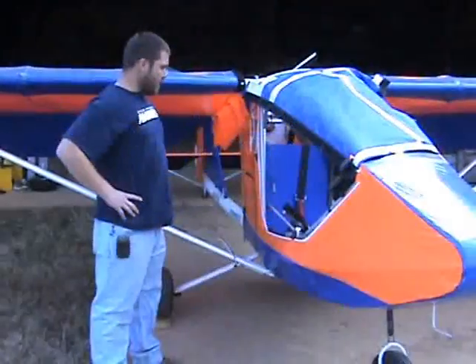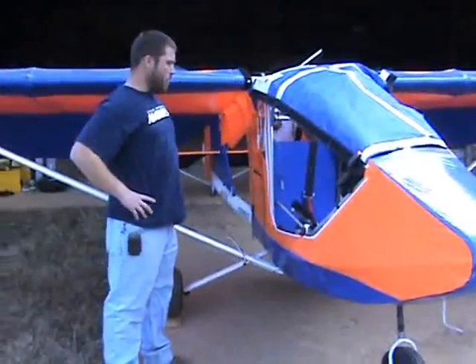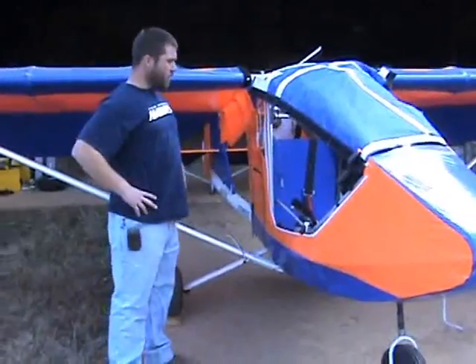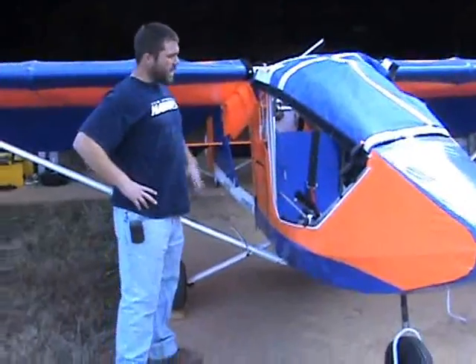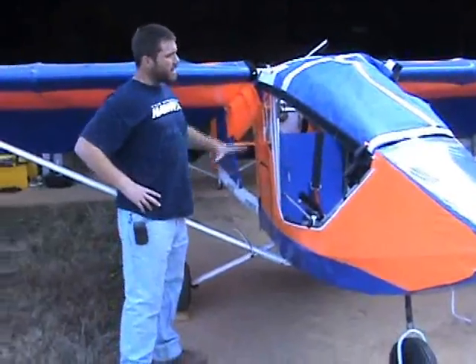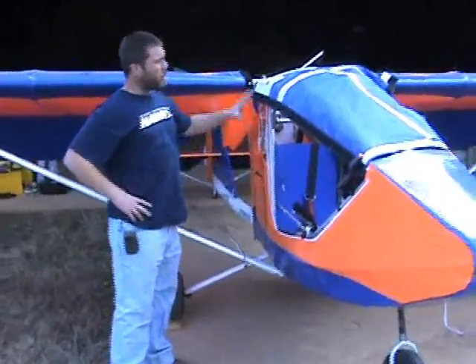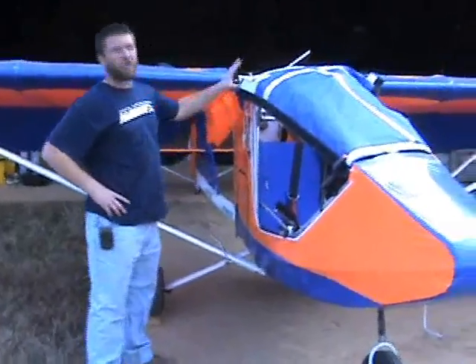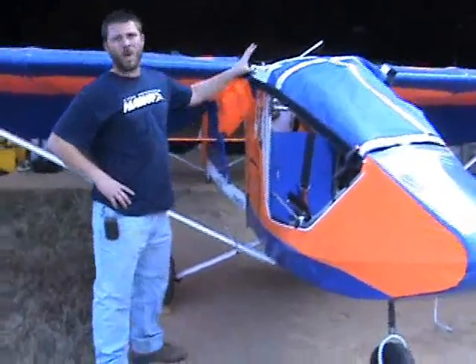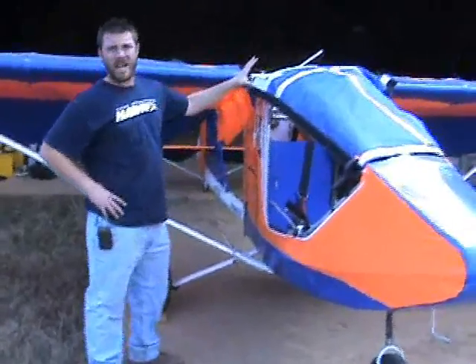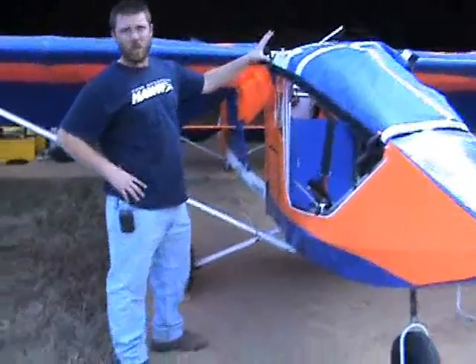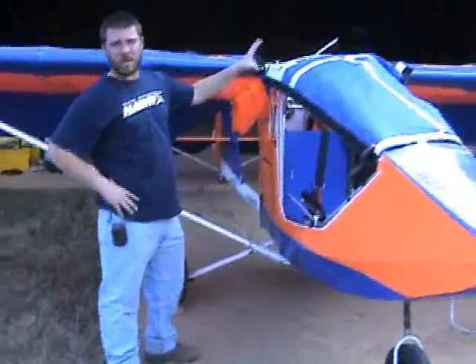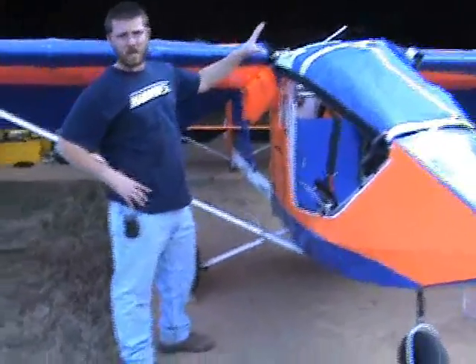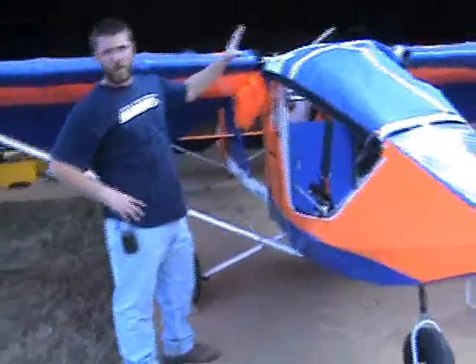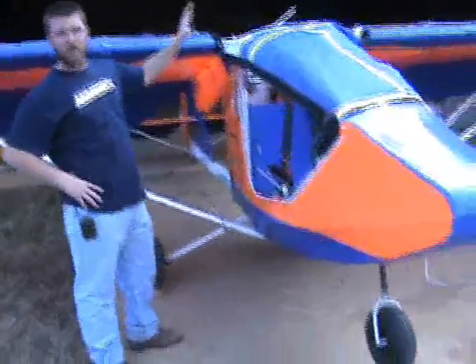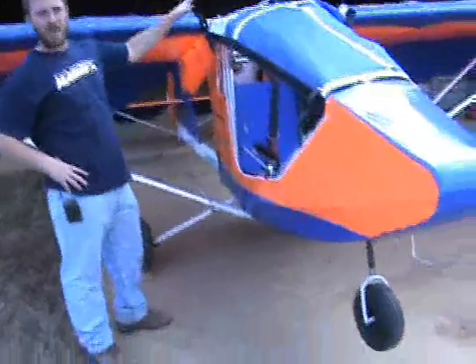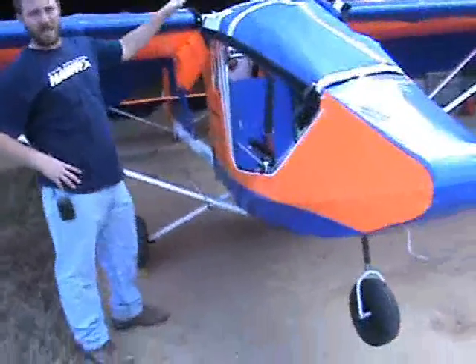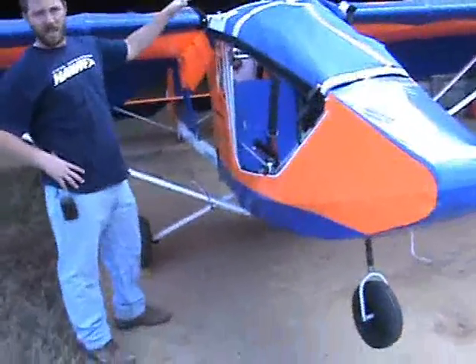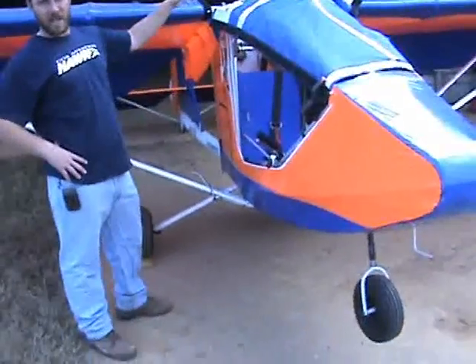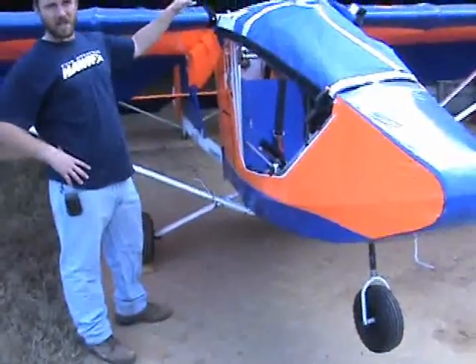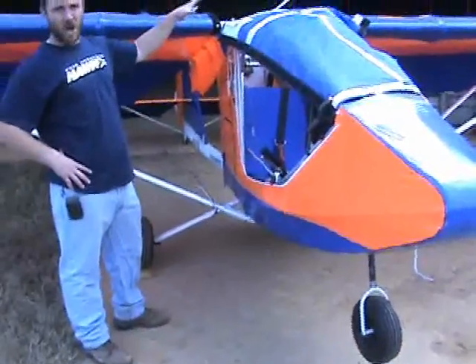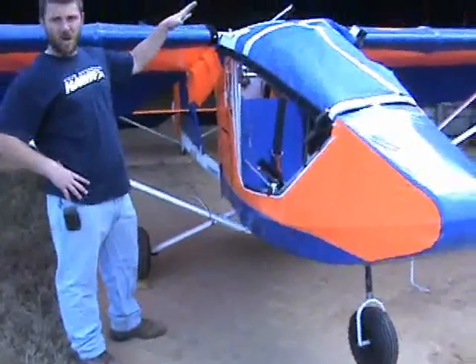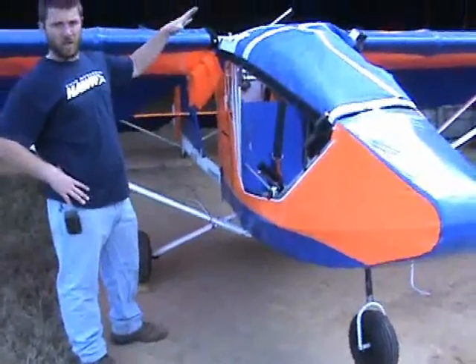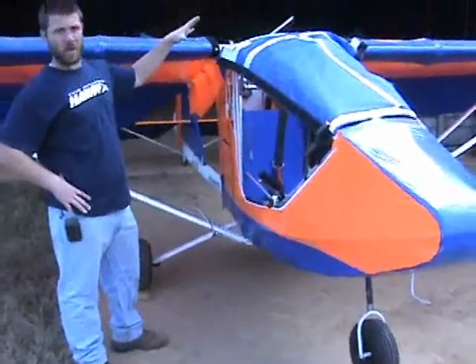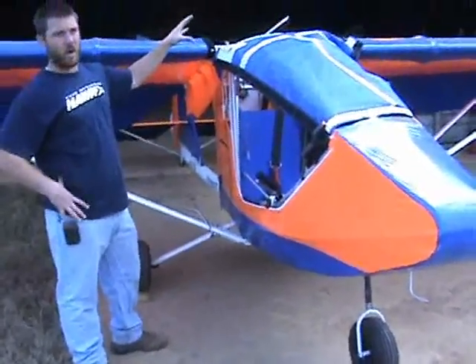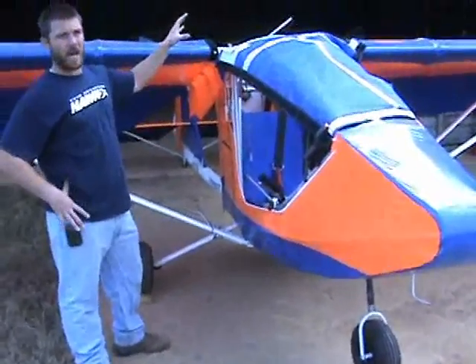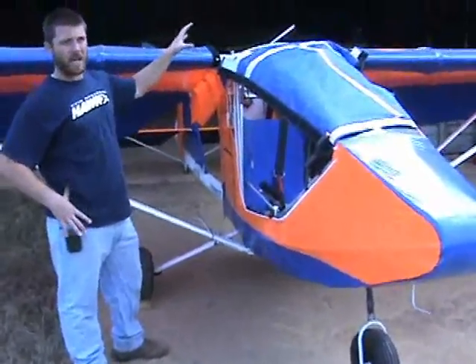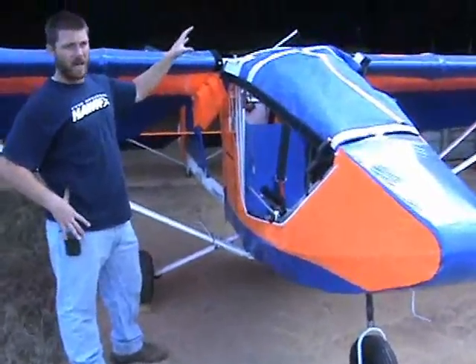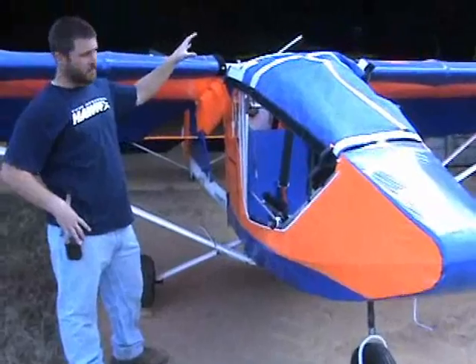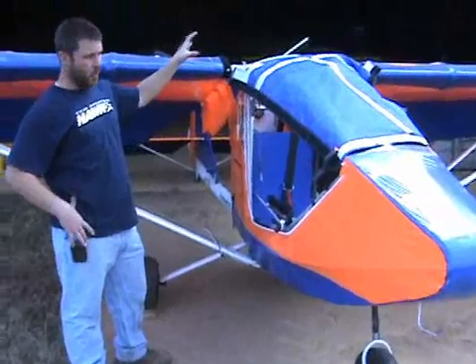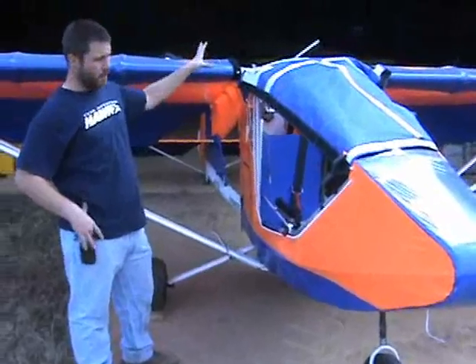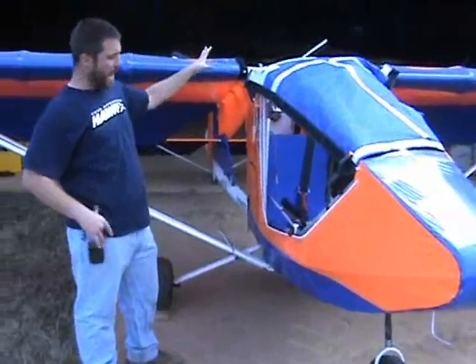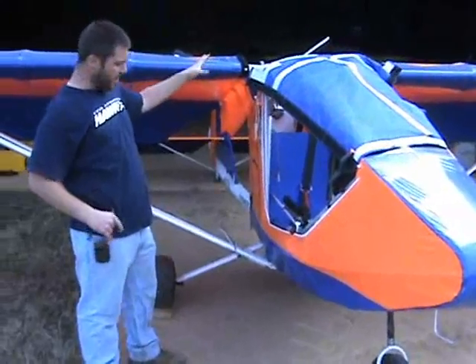We're getting ready to fold the wing now. We've got the folding wing installed and we're going to go ahead and fold it back.